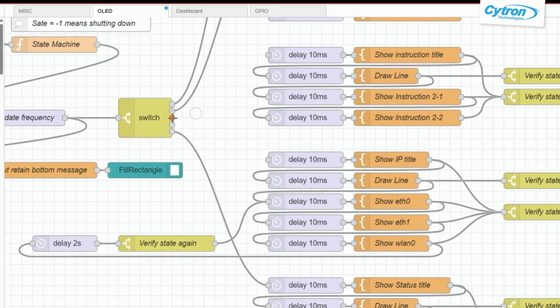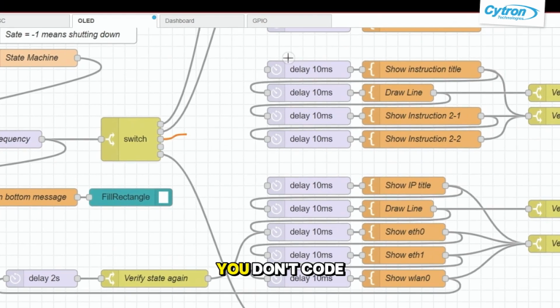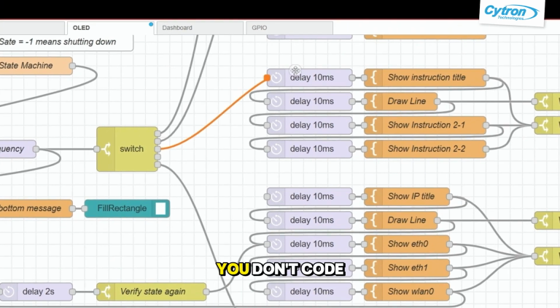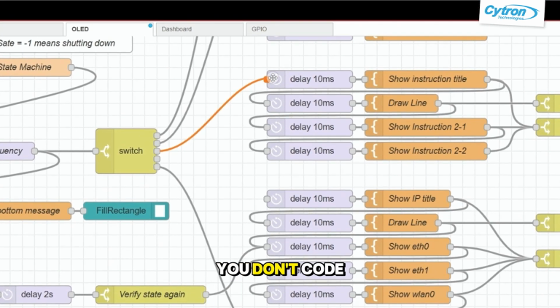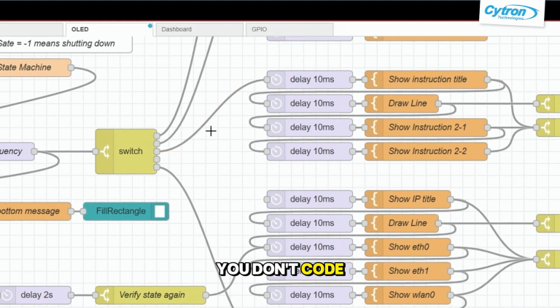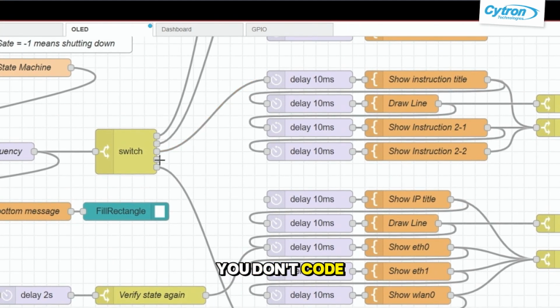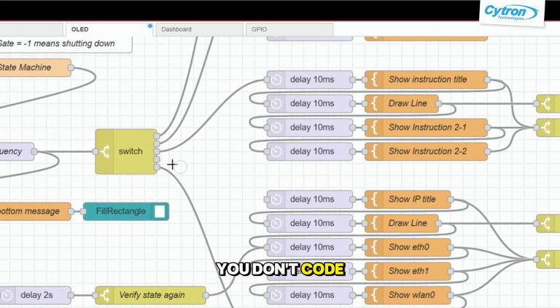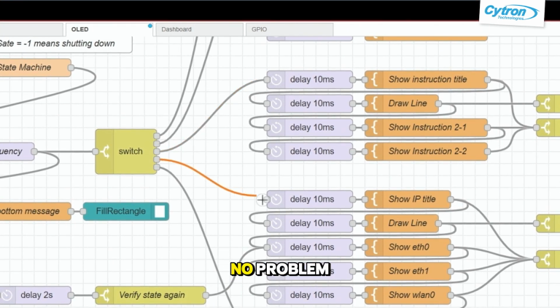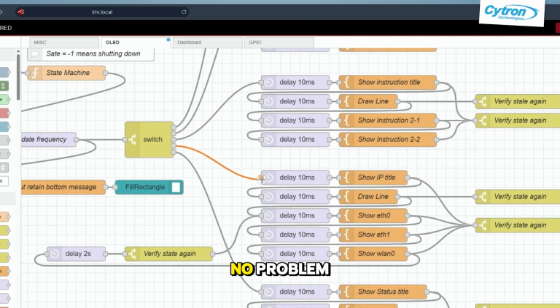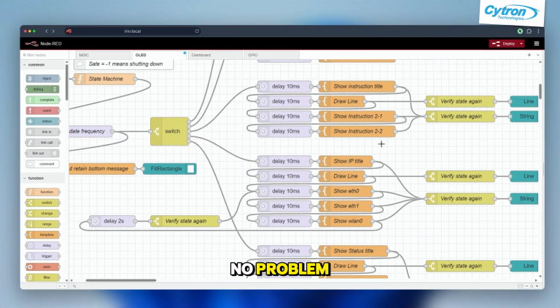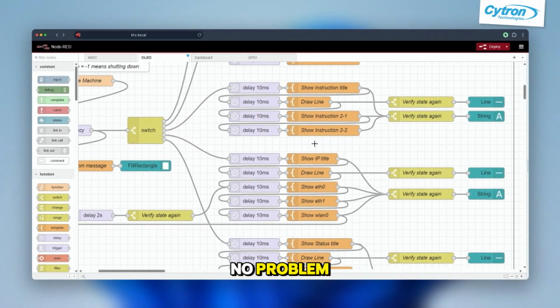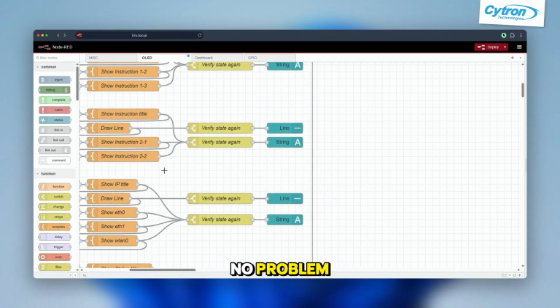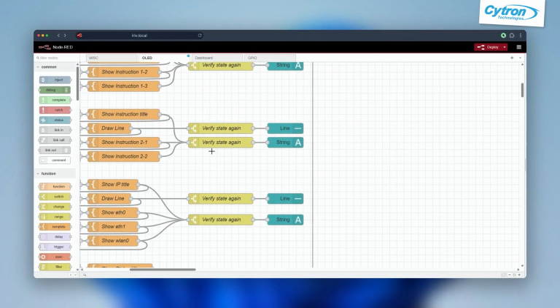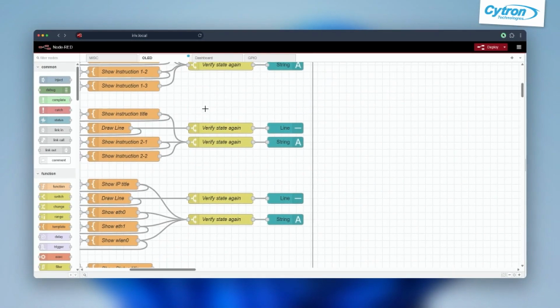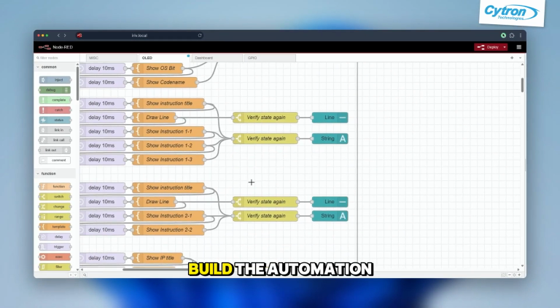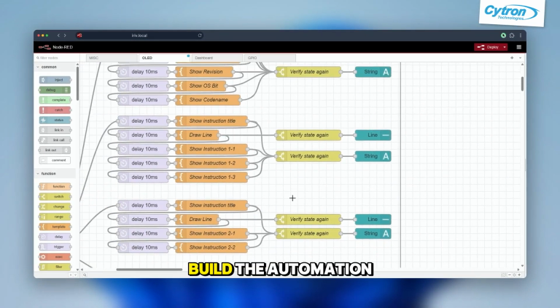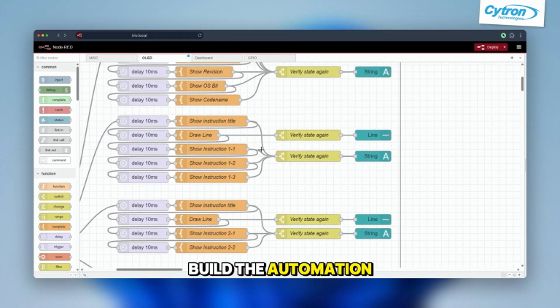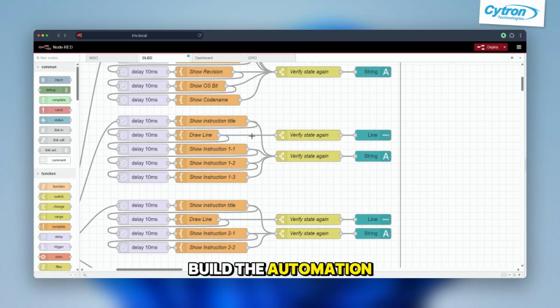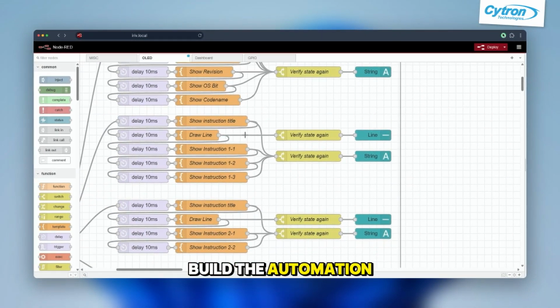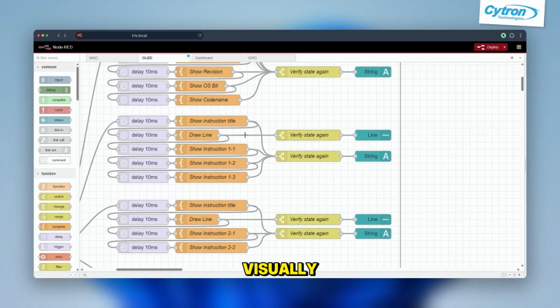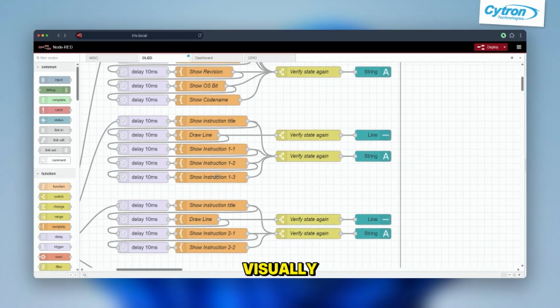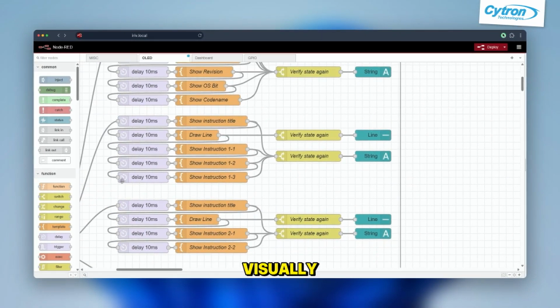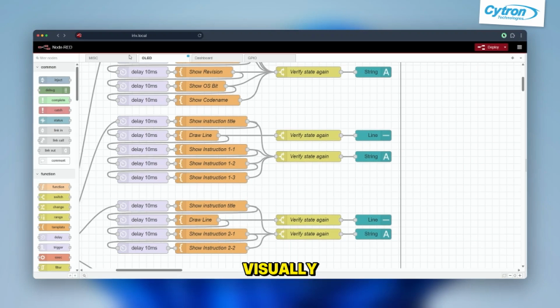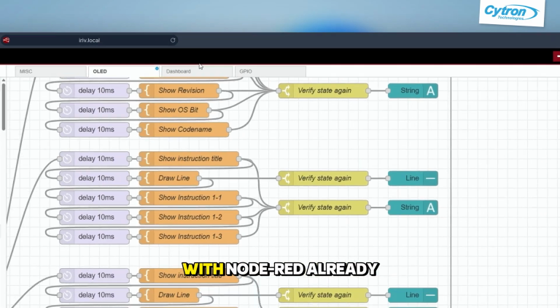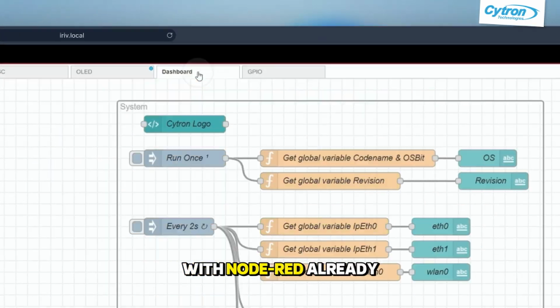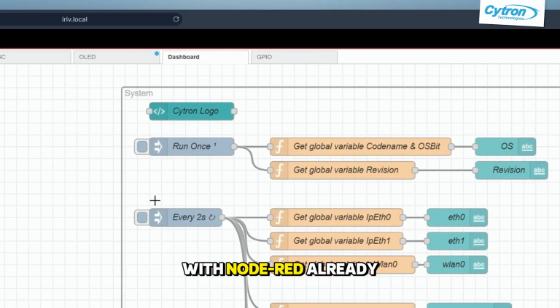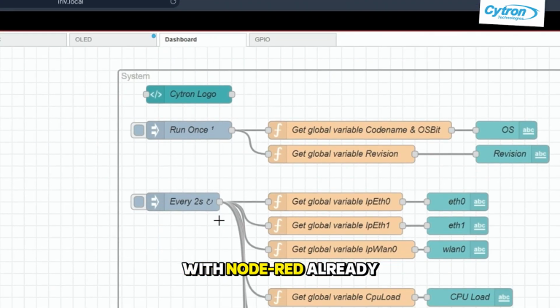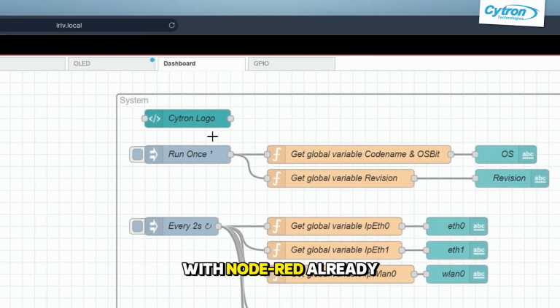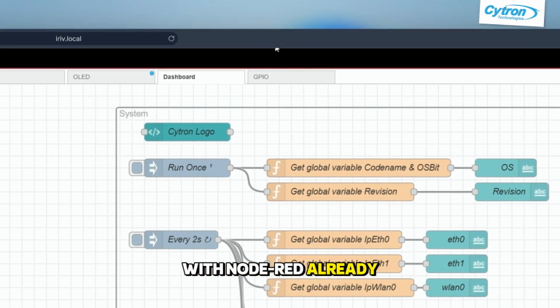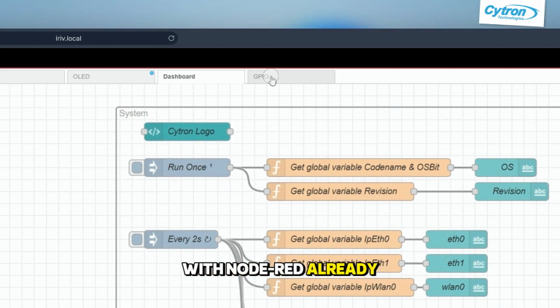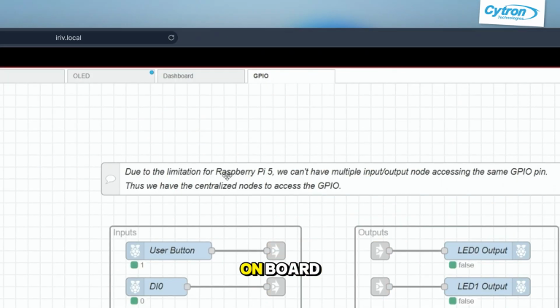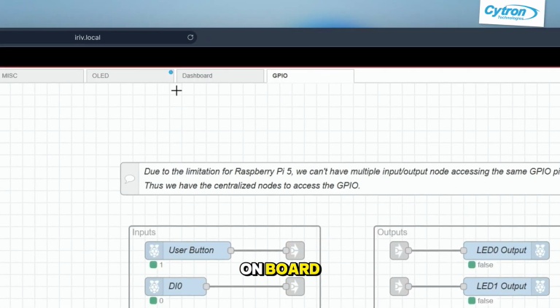You don't code? No problem. Build your automation visually with Node-Riff, already on board.